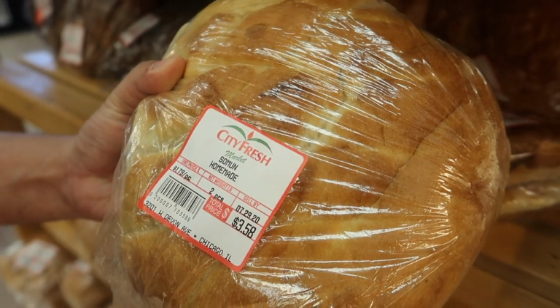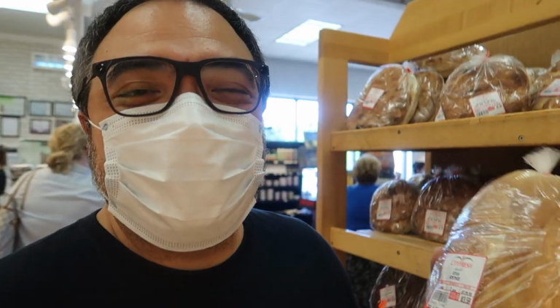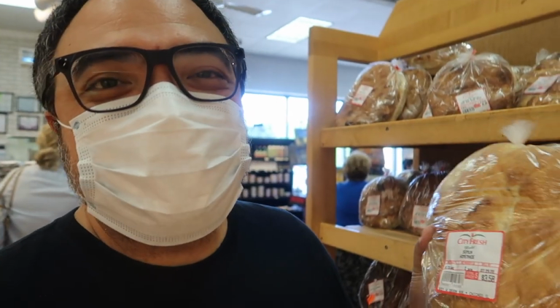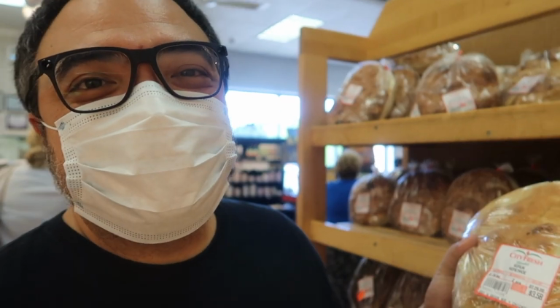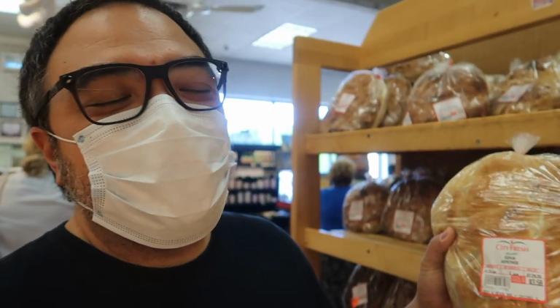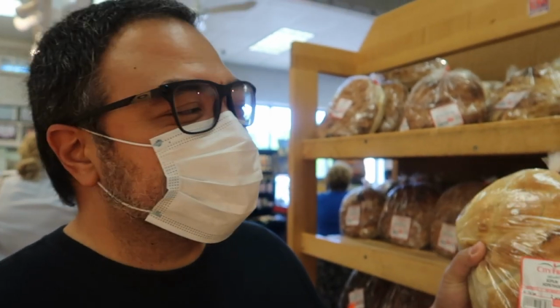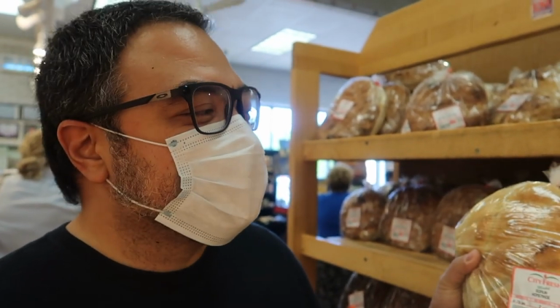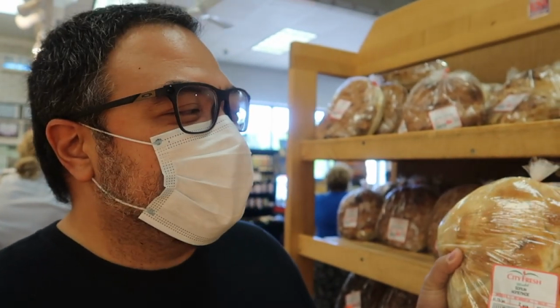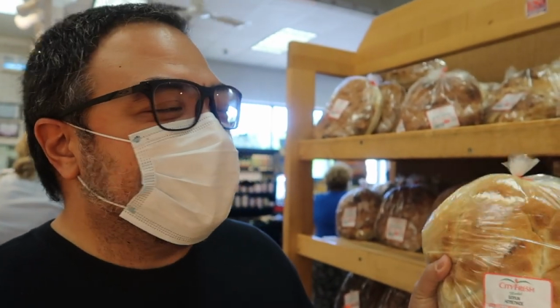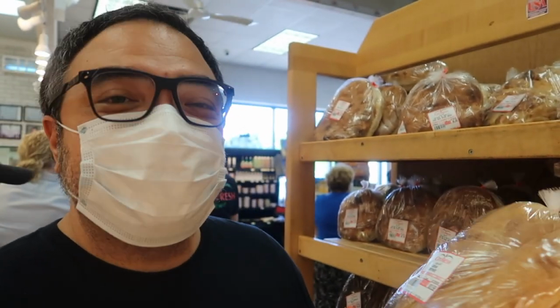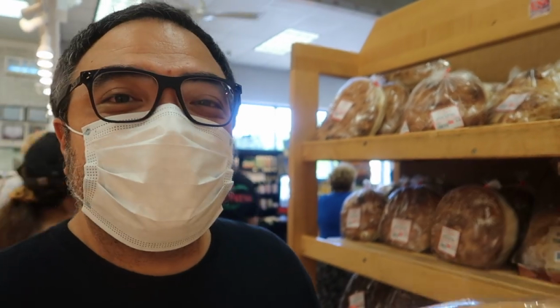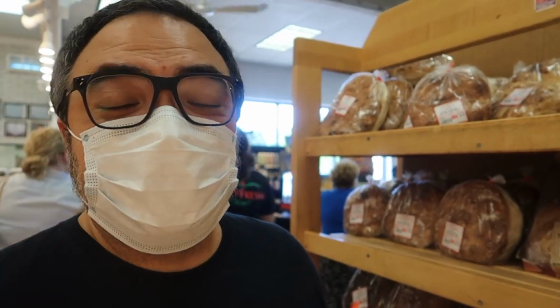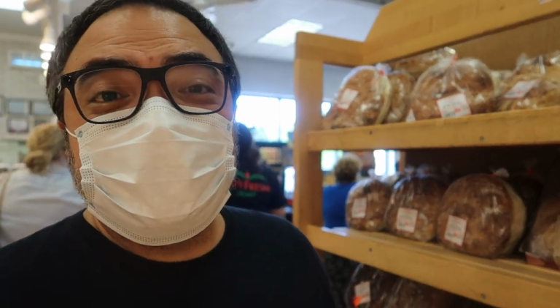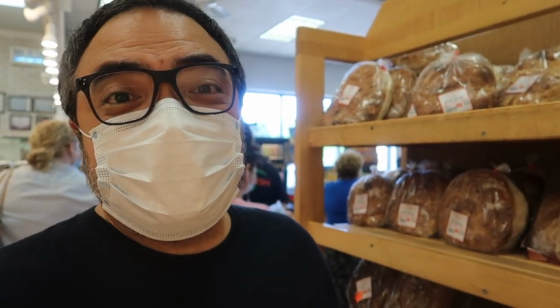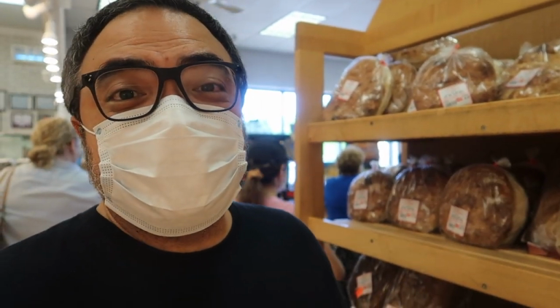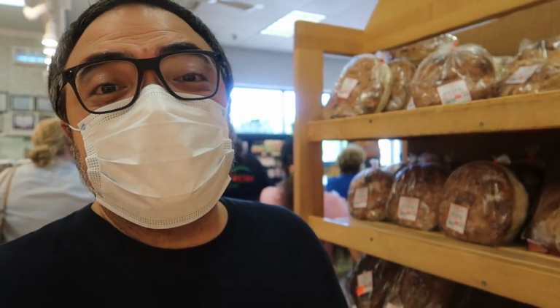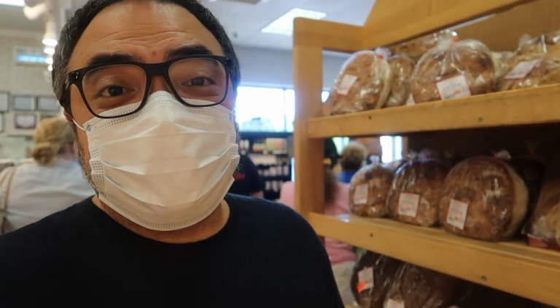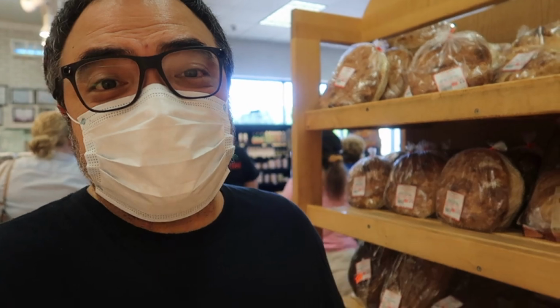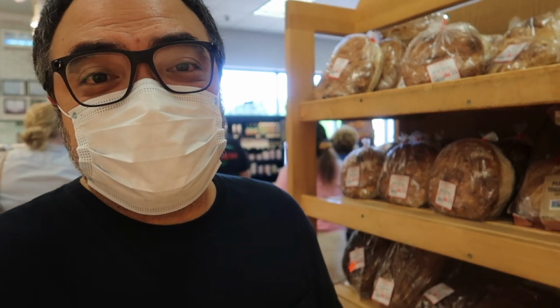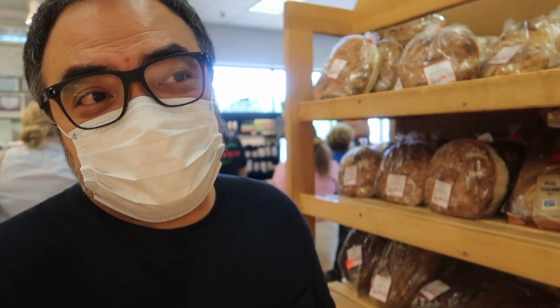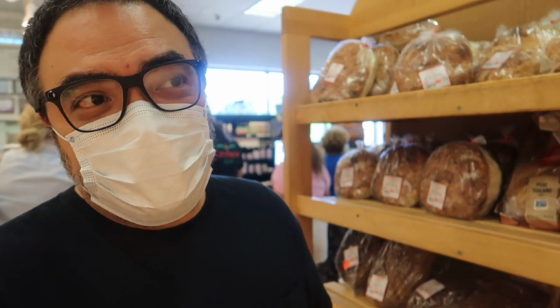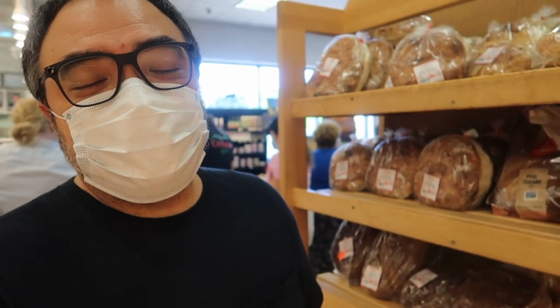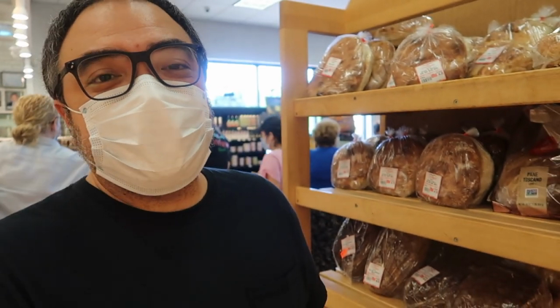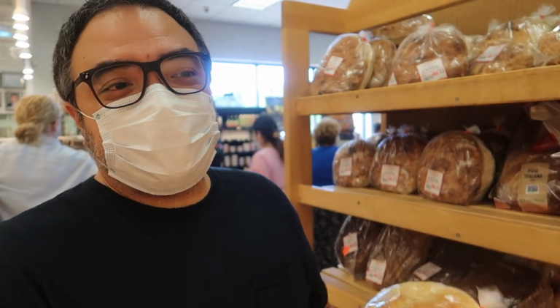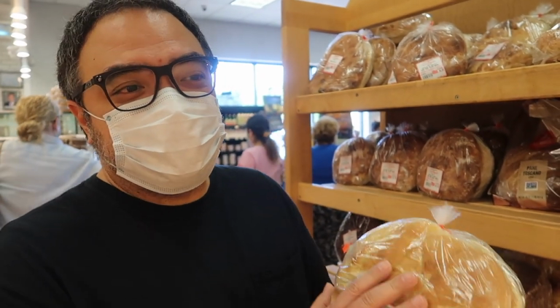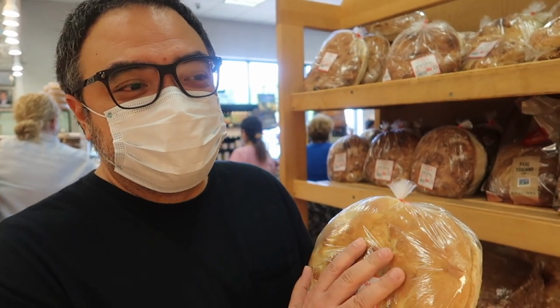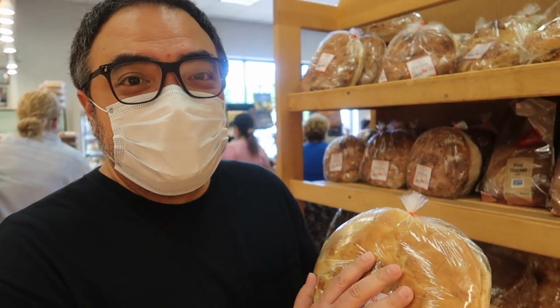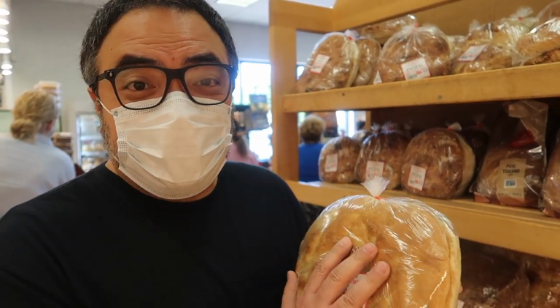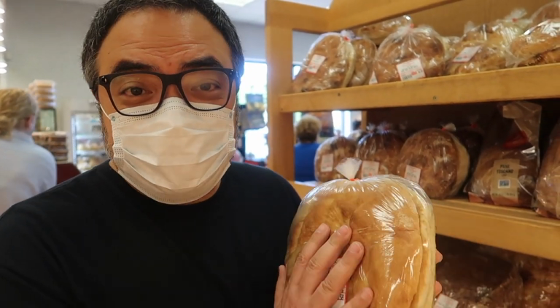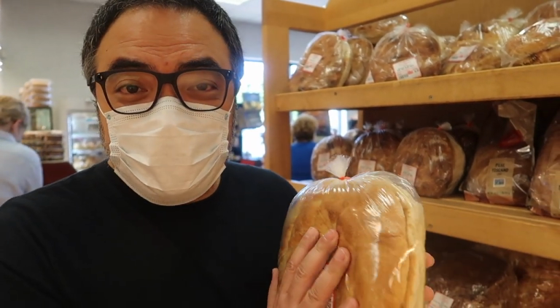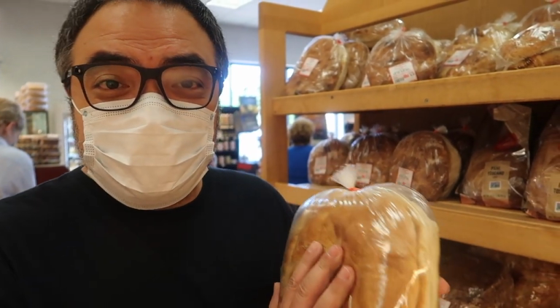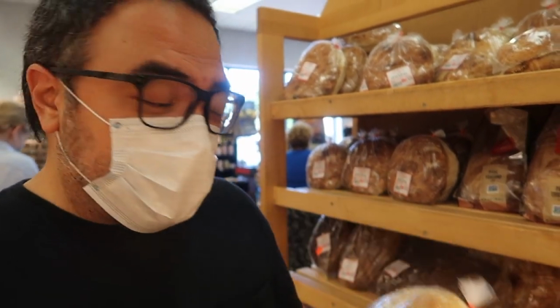We're grabbing some soma bread, and this bread is really good to eat with cevapi, which is what we're going to be making tonight. So we're grabbing some bread to eat with that.